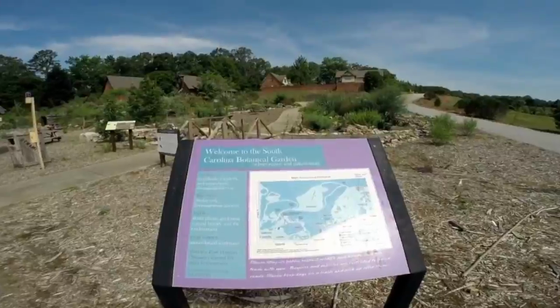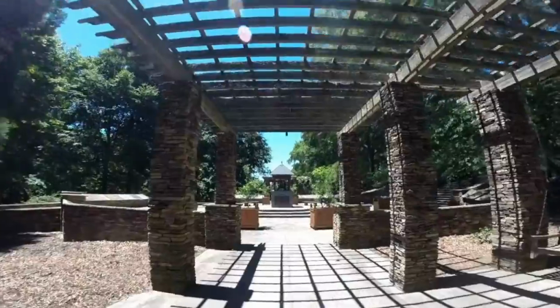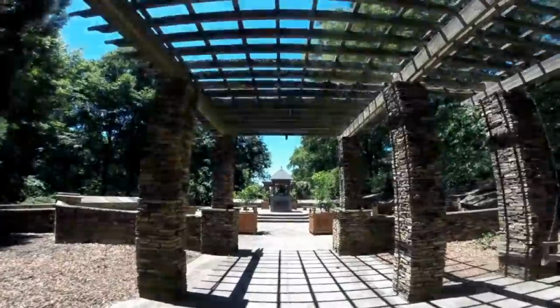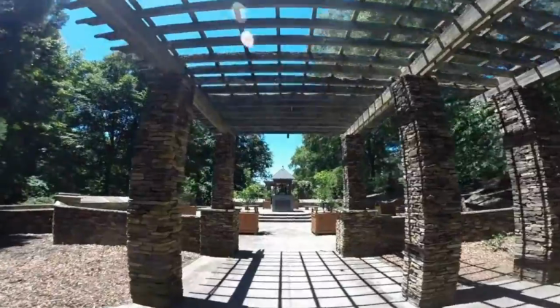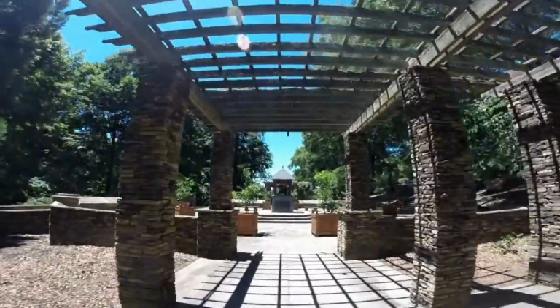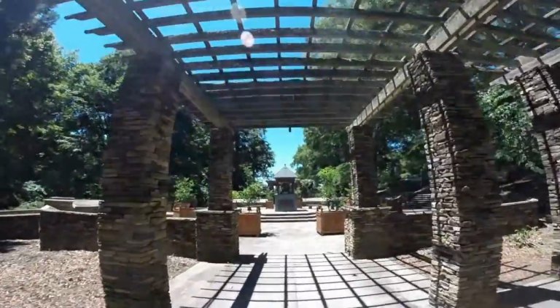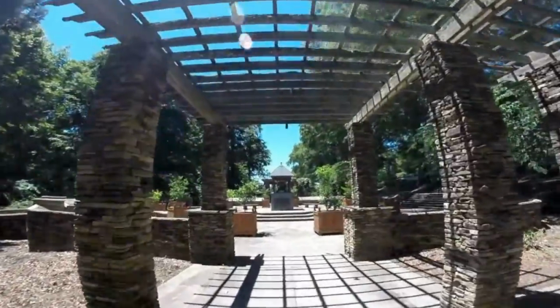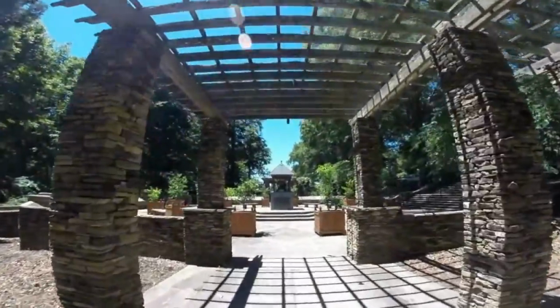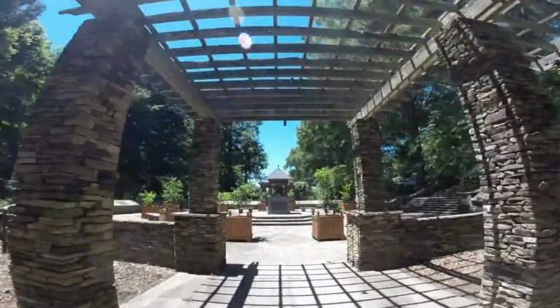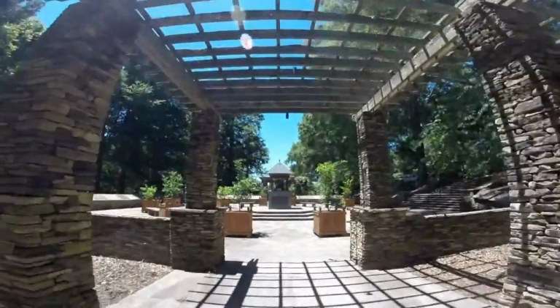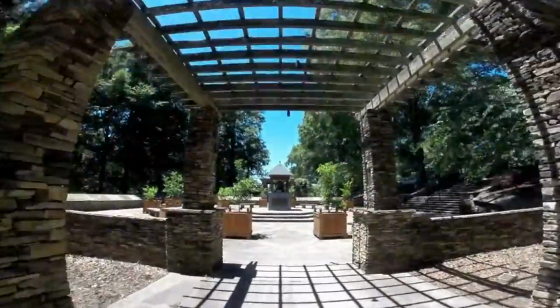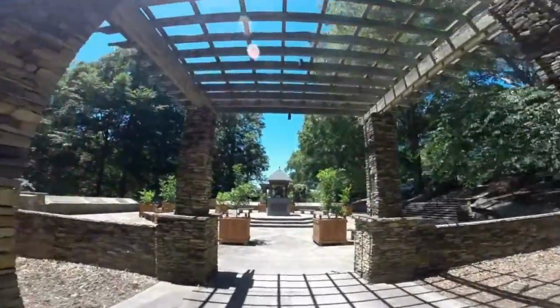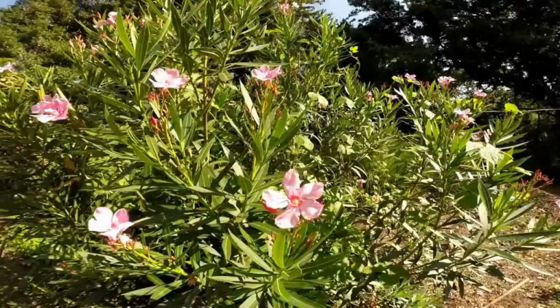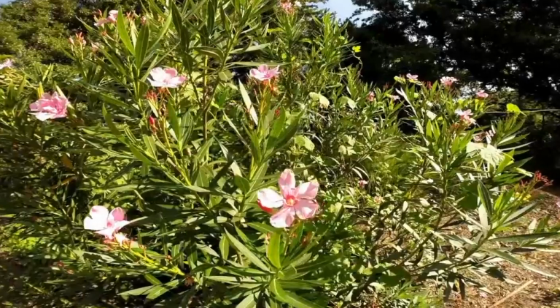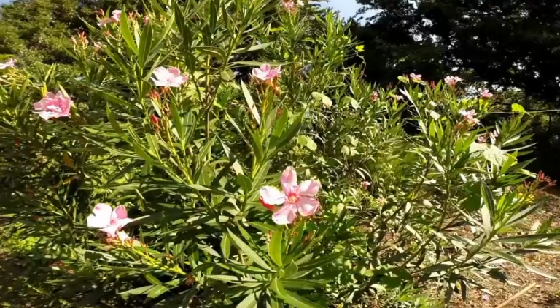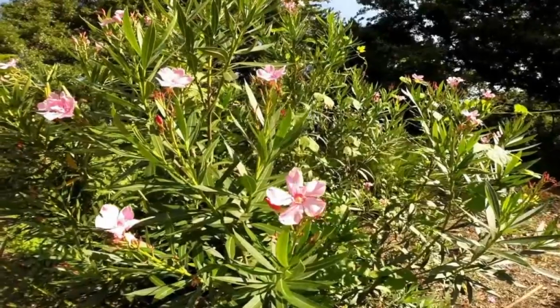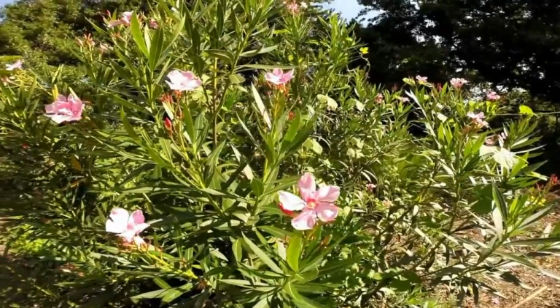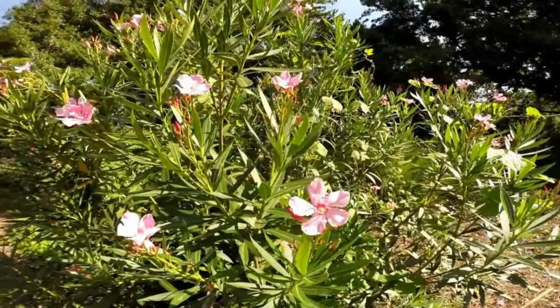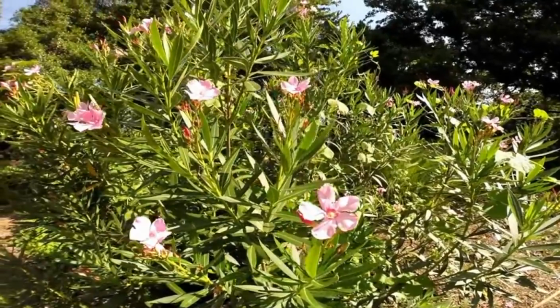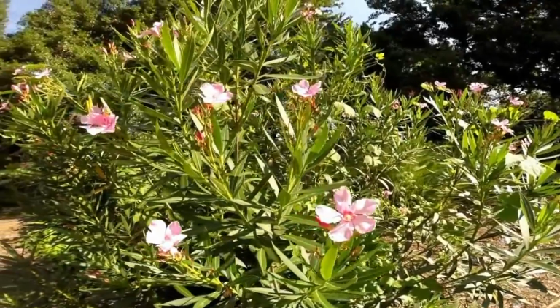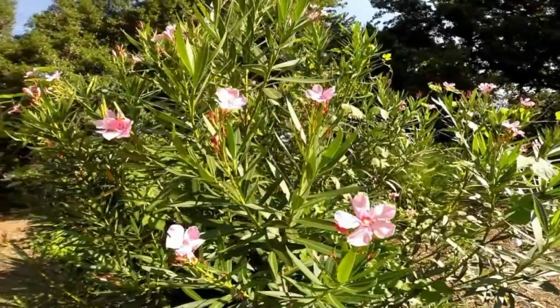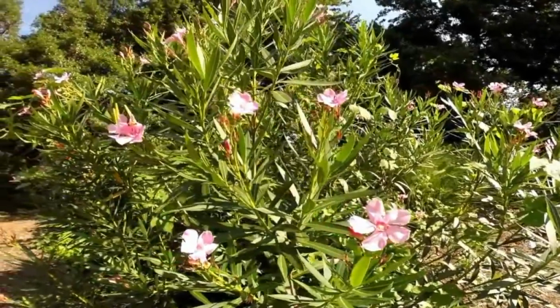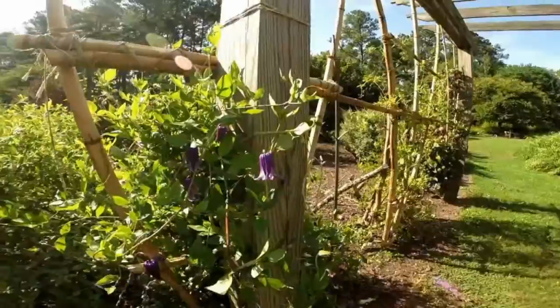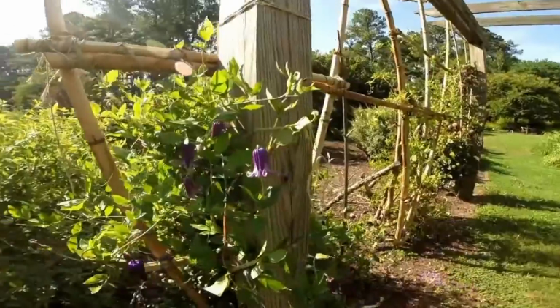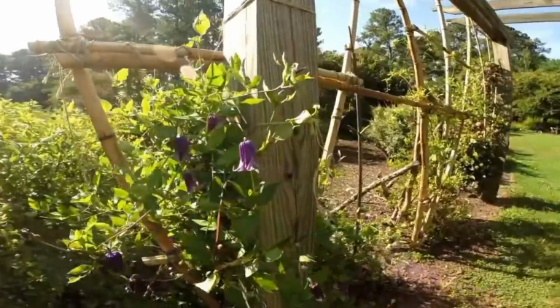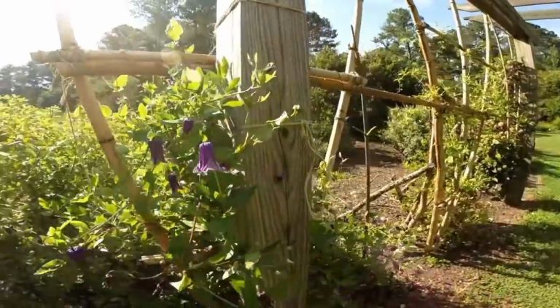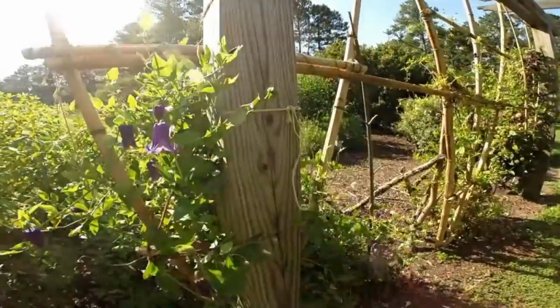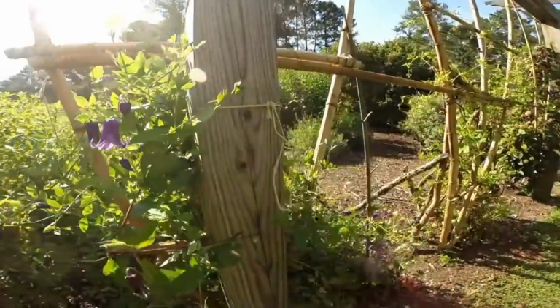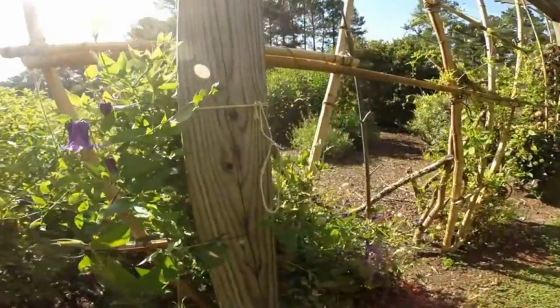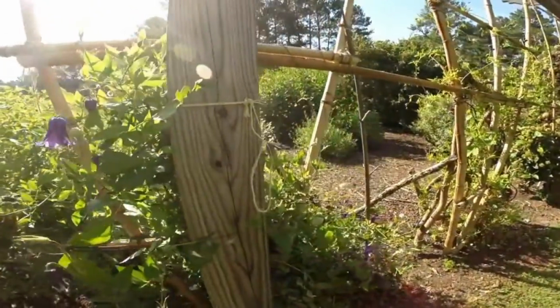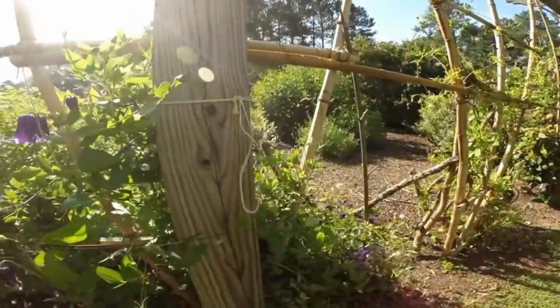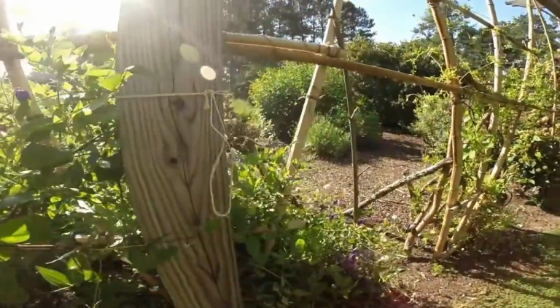The garden was started in 1958. In 1959 the first plants were planted out here, and it started over near where the duck pond is.